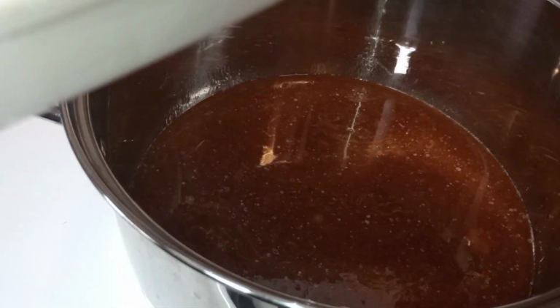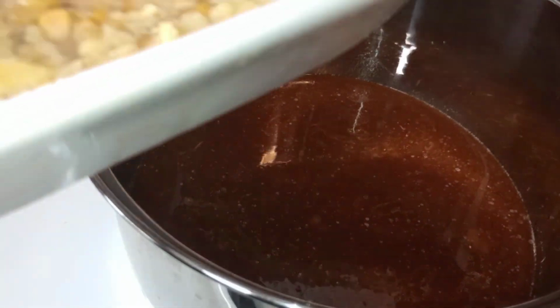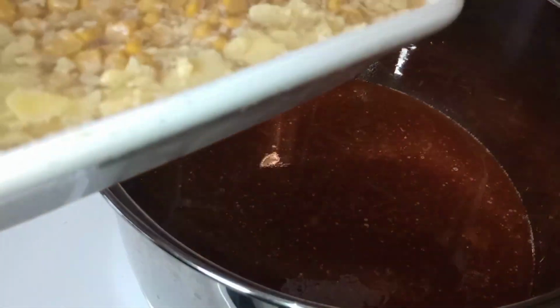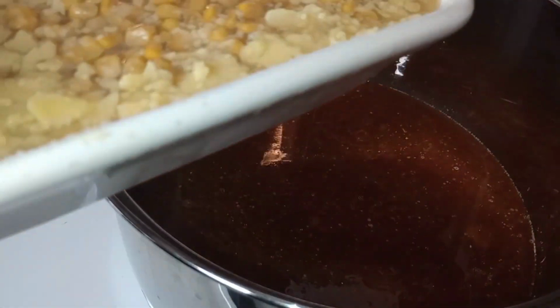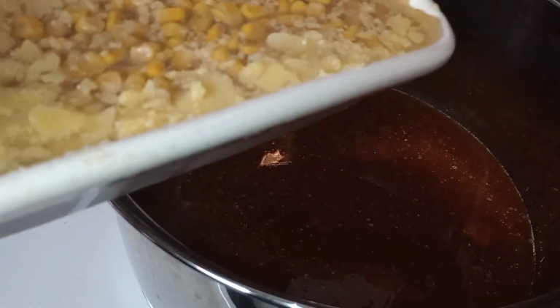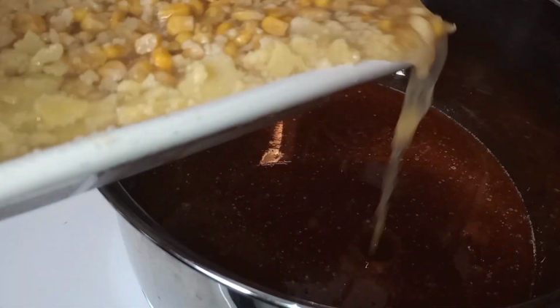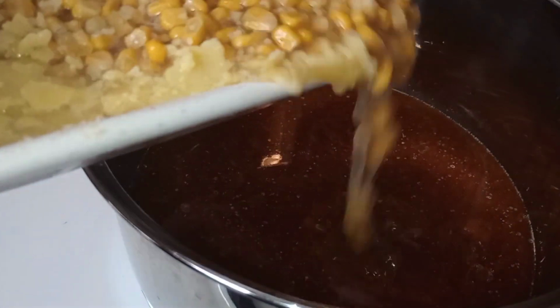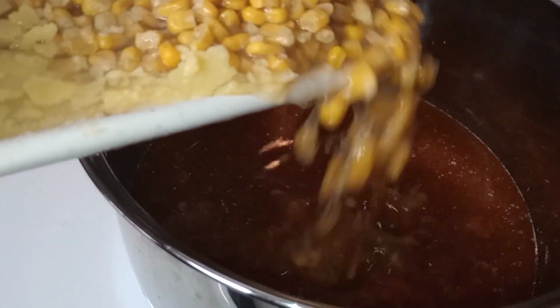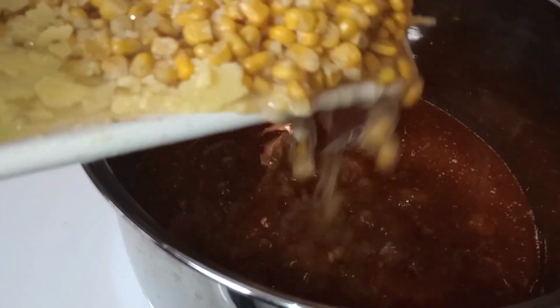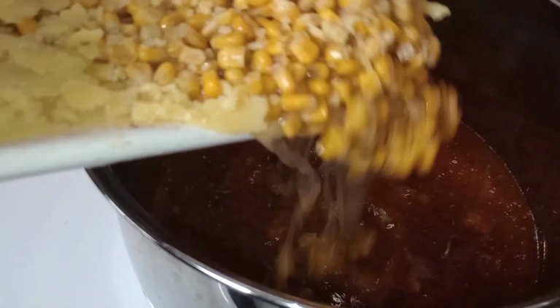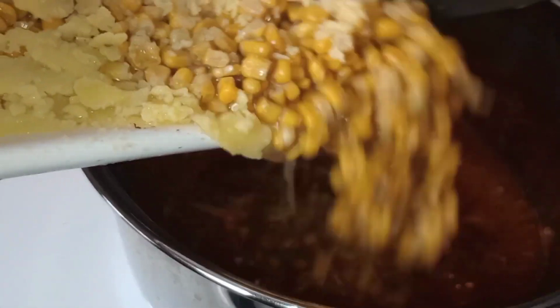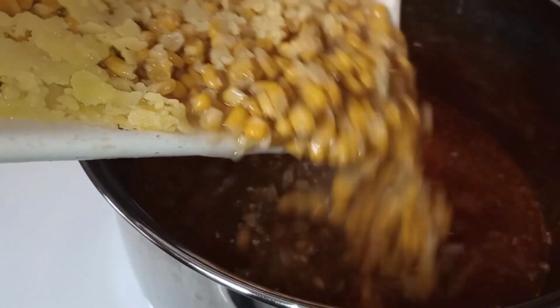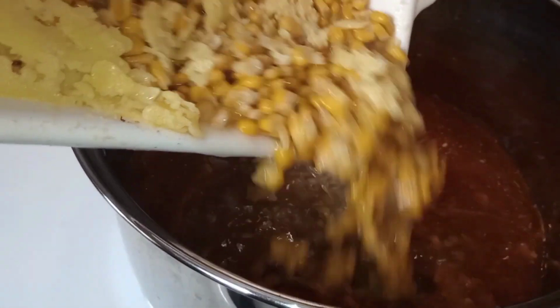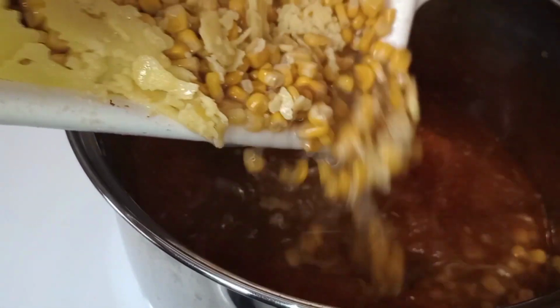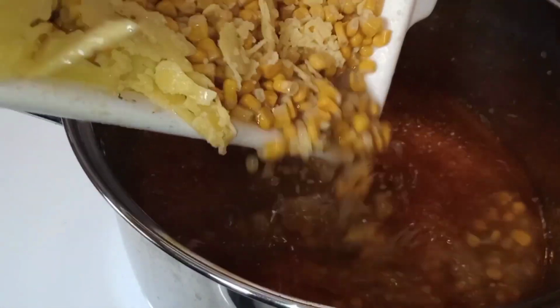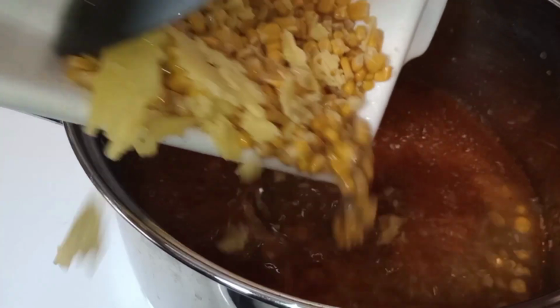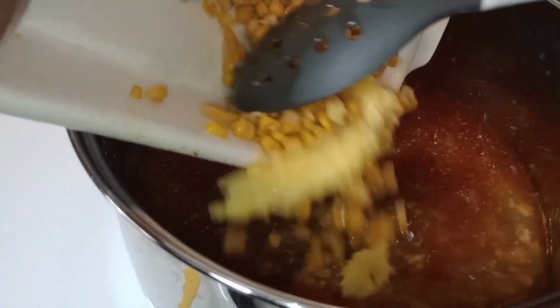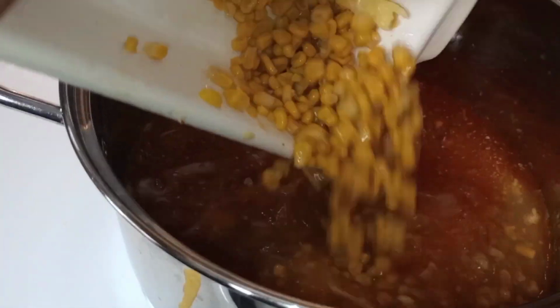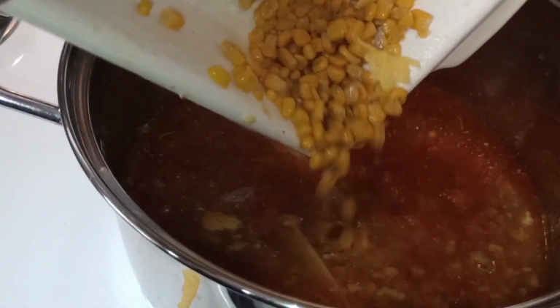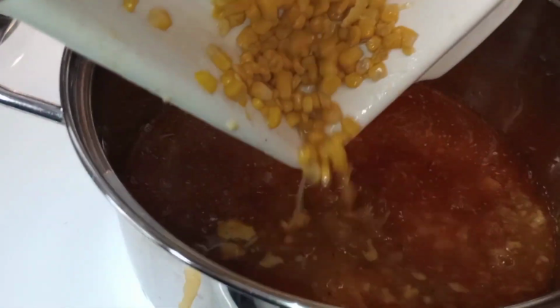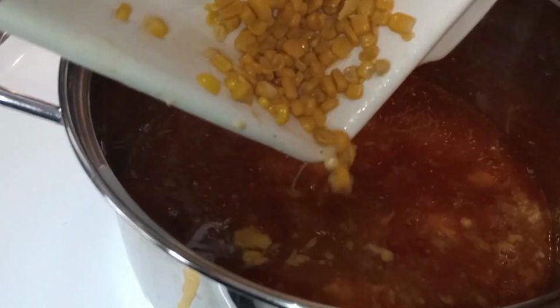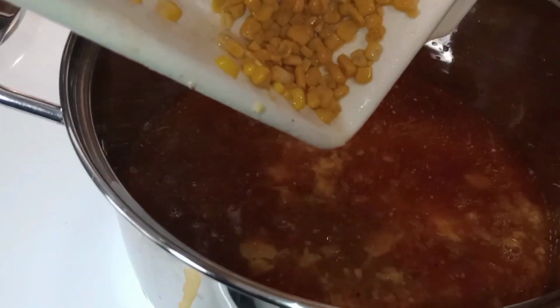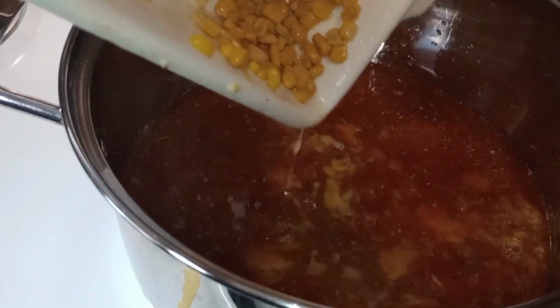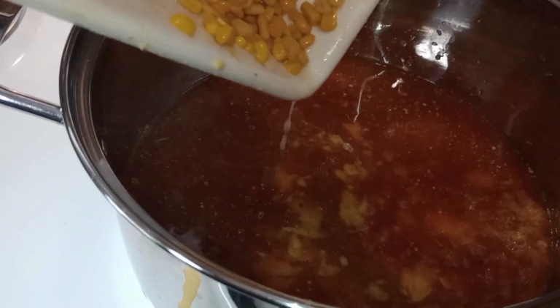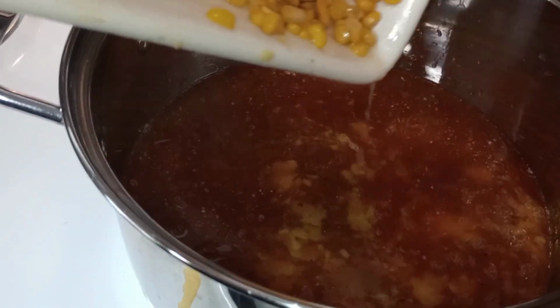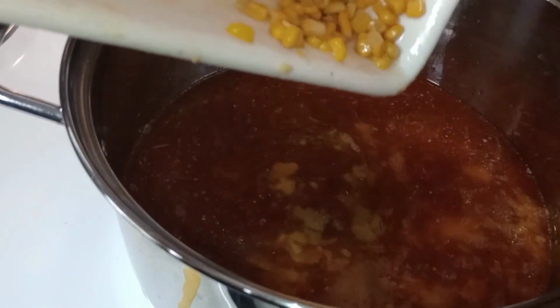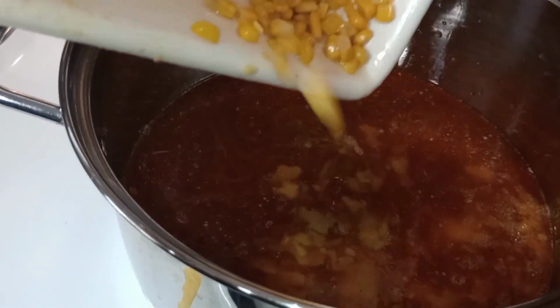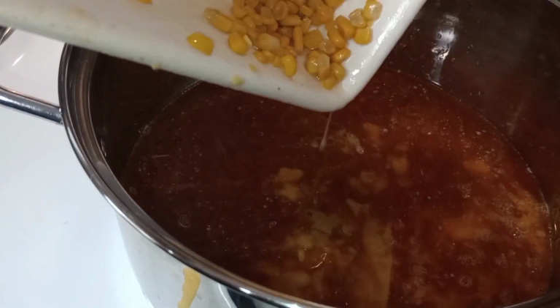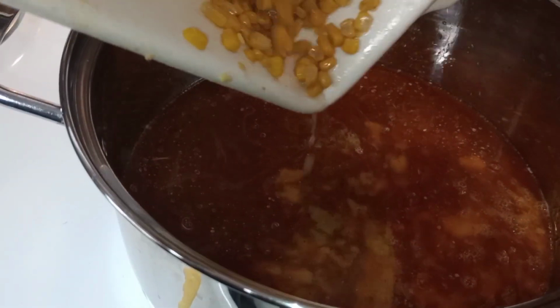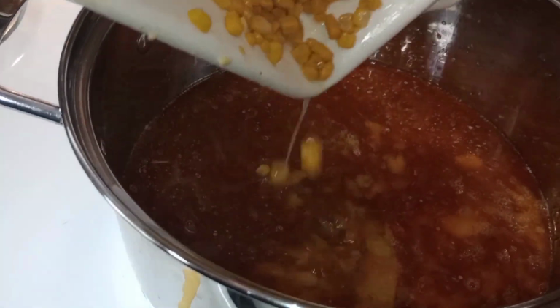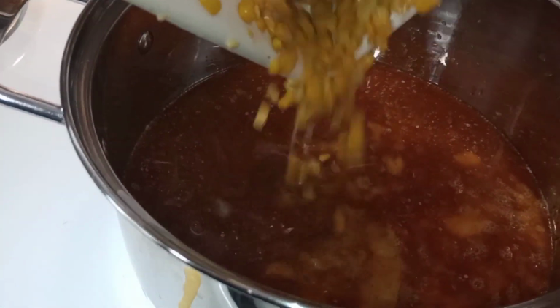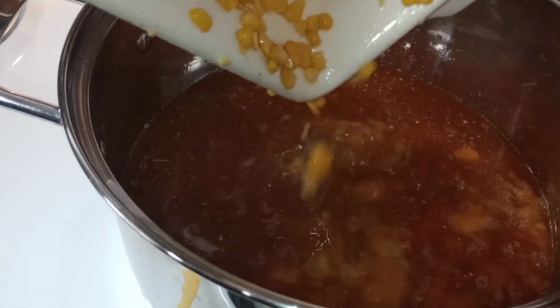I also have leftover corn — you're just going to pour everything into the pot.